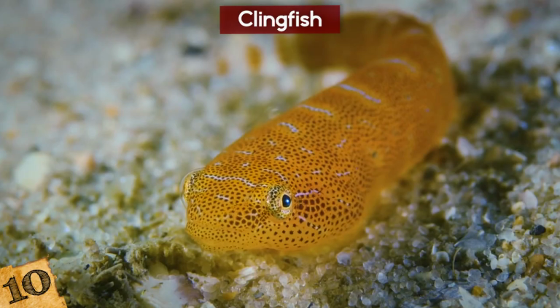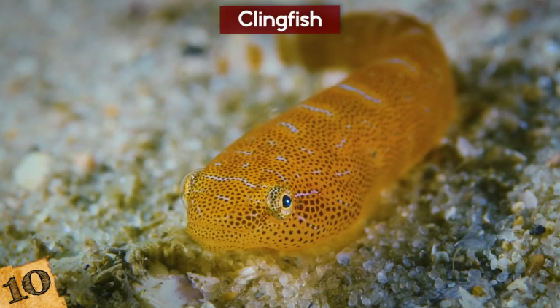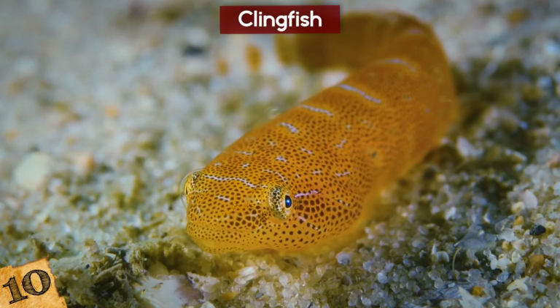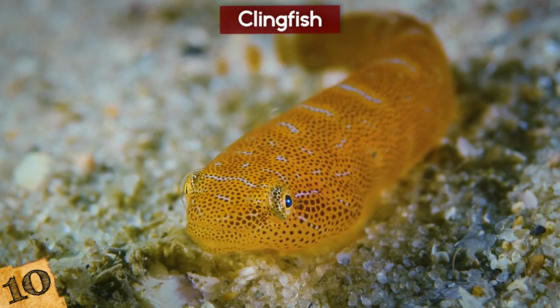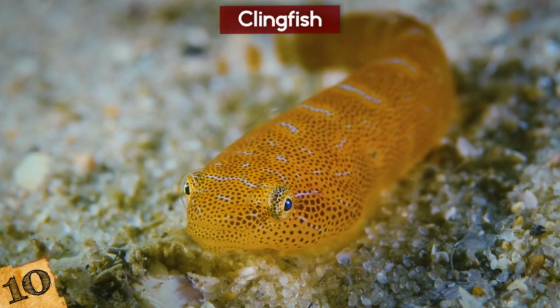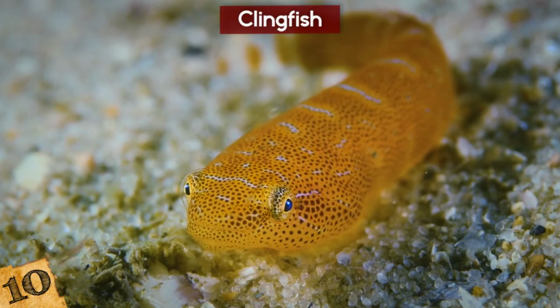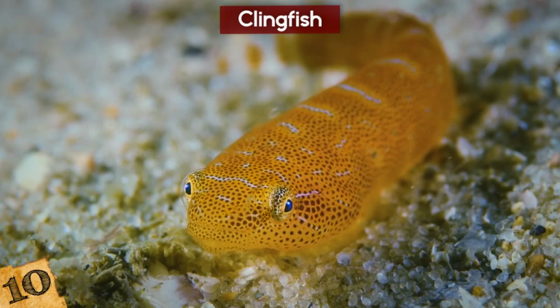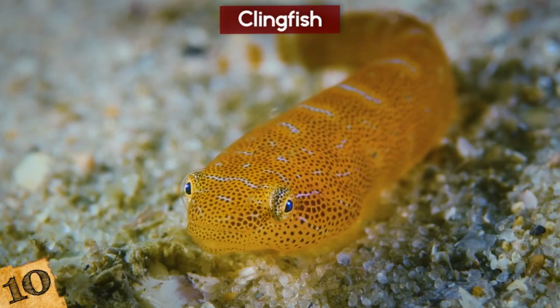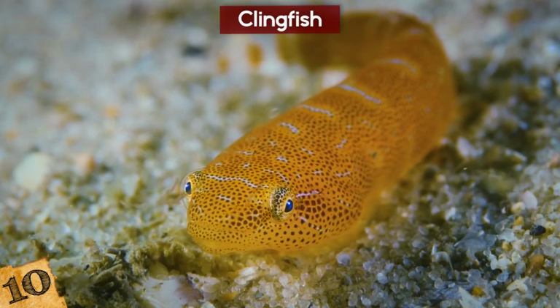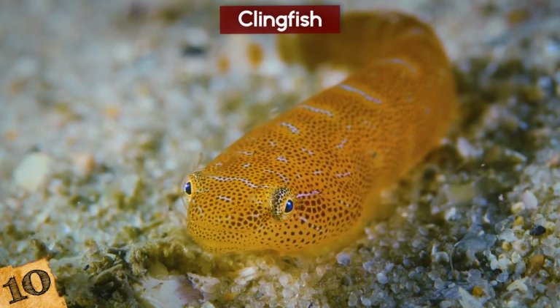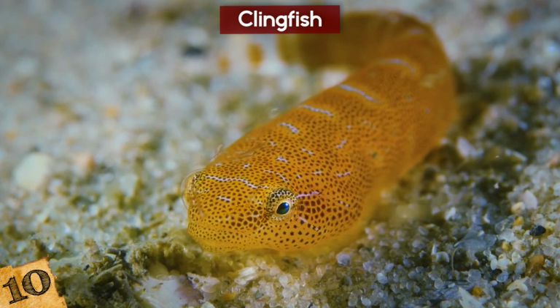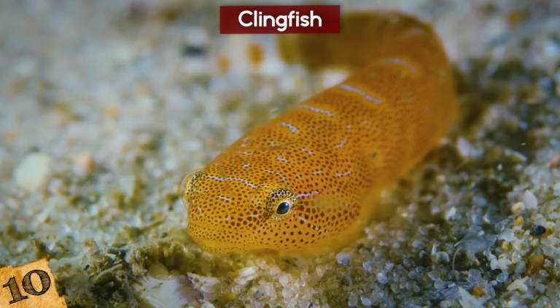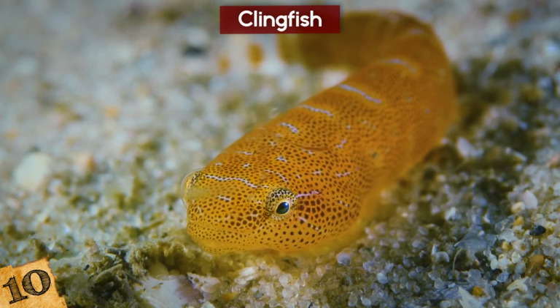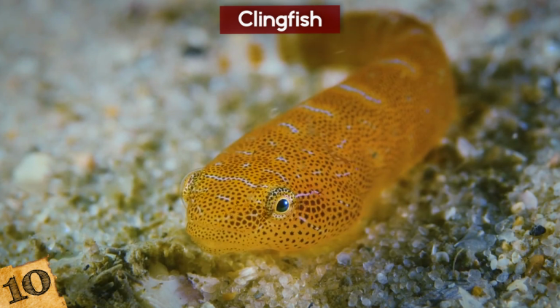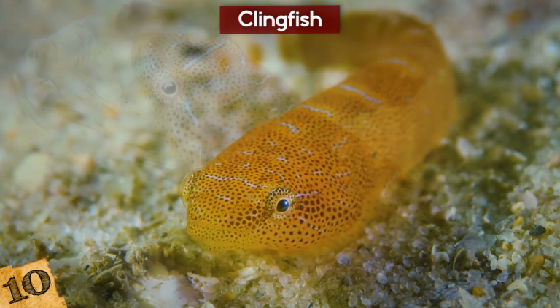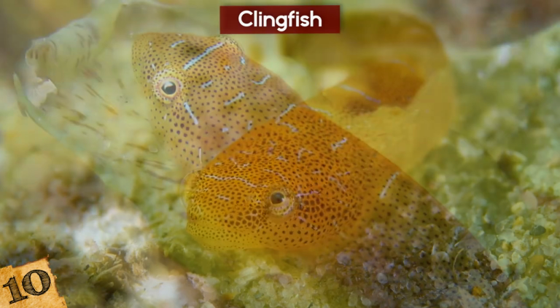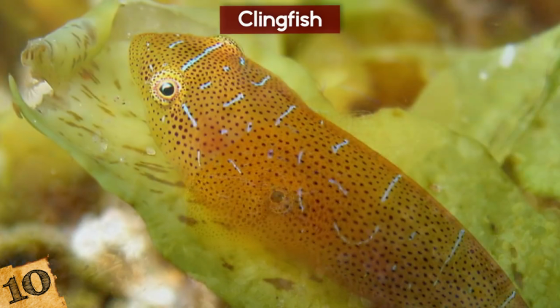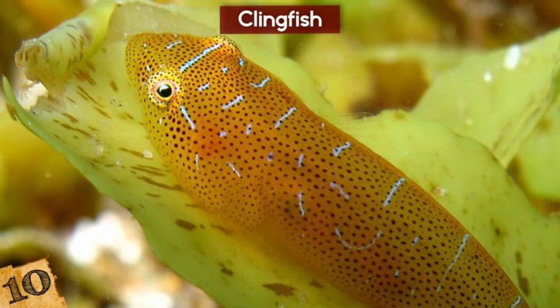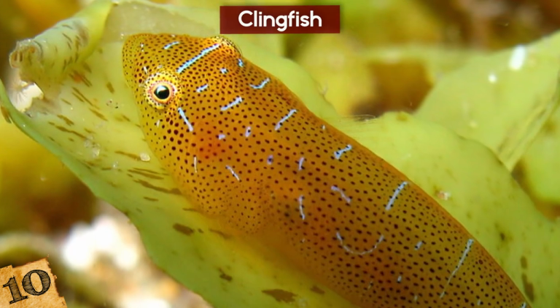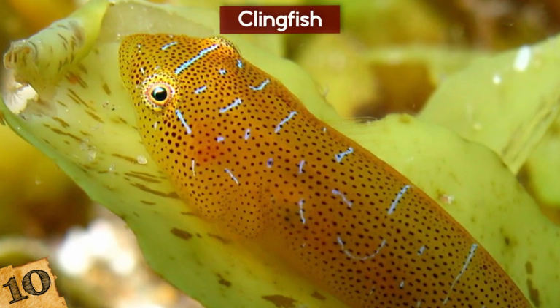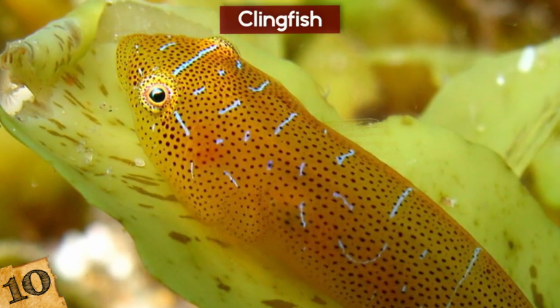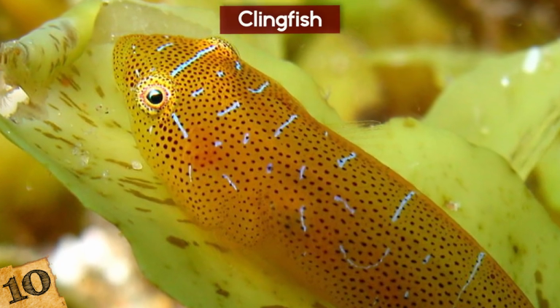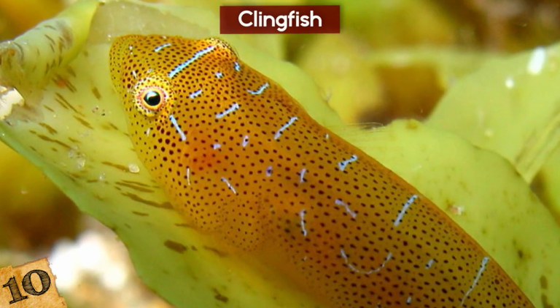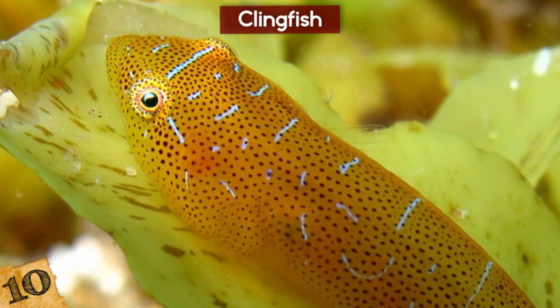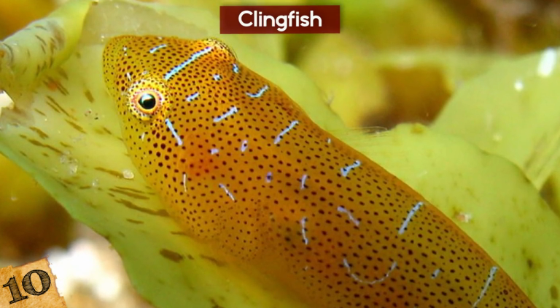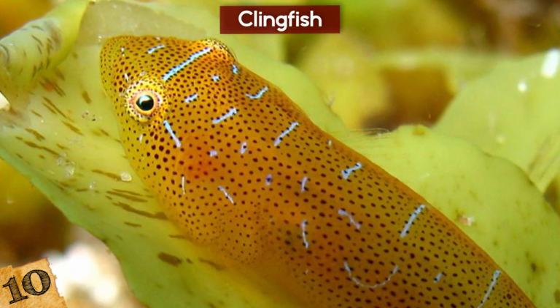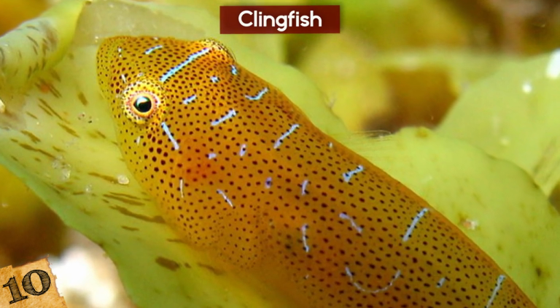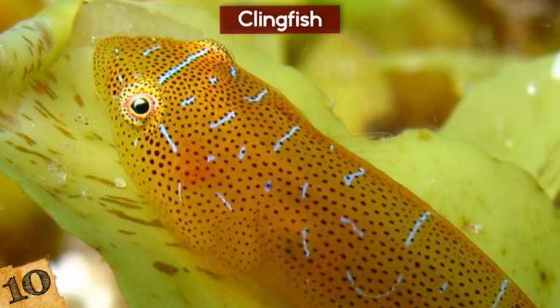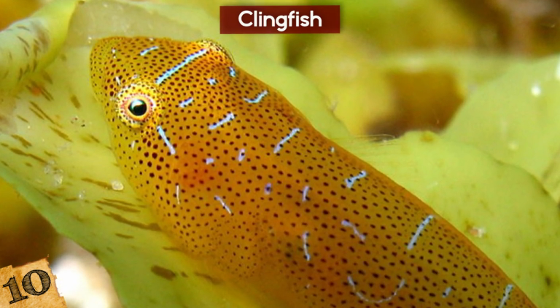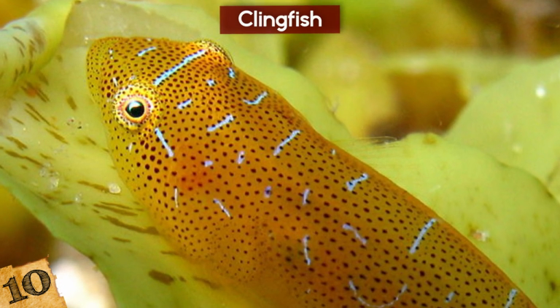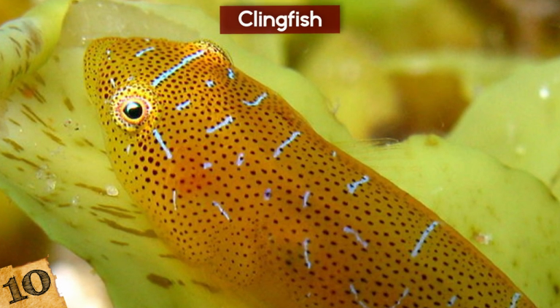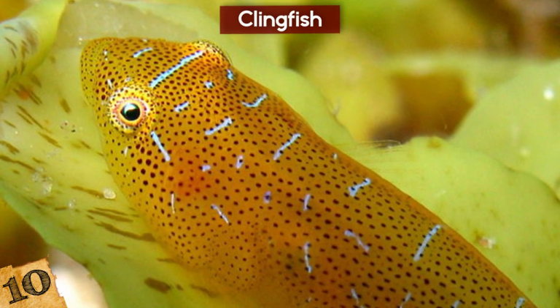Advancements are still a long way off though, so for now the clingfish remains the most effective sucker on the planet!